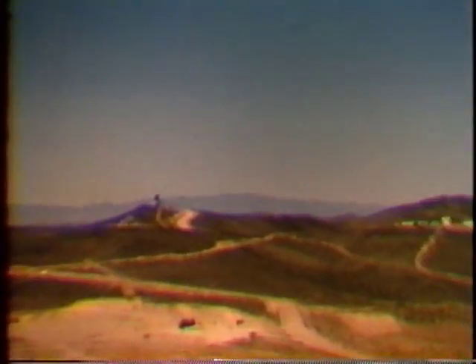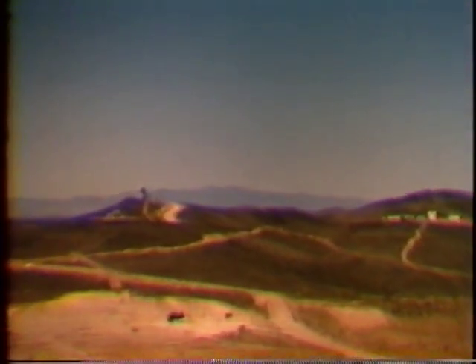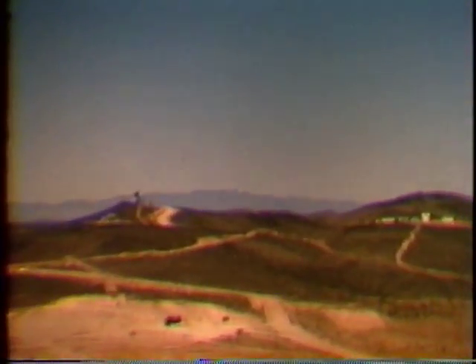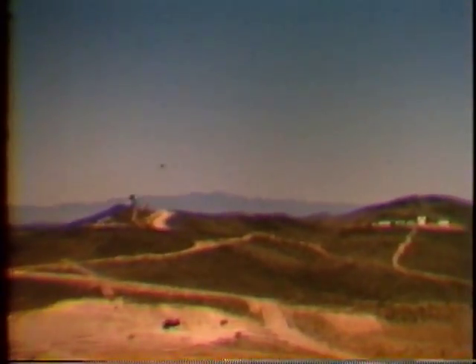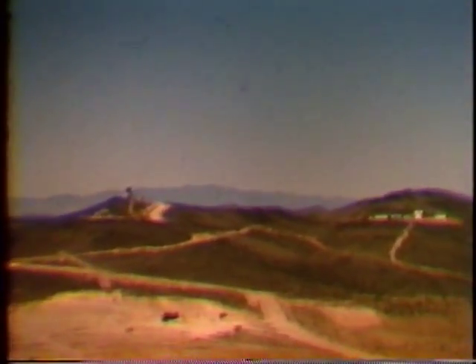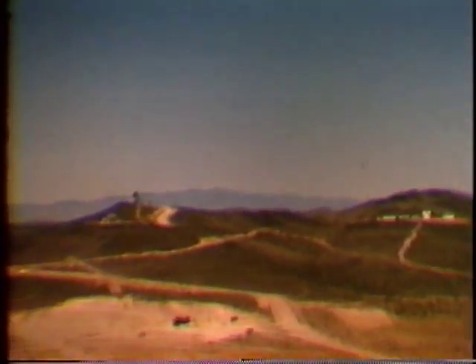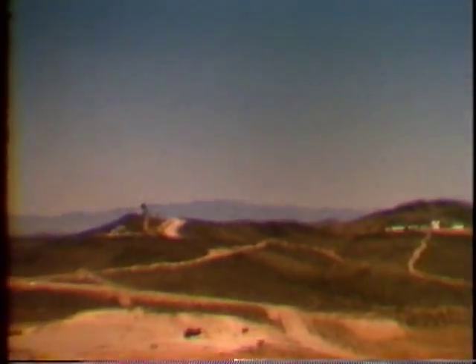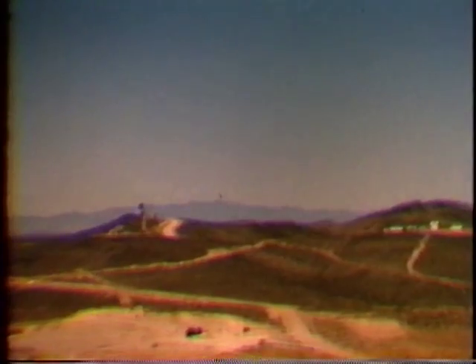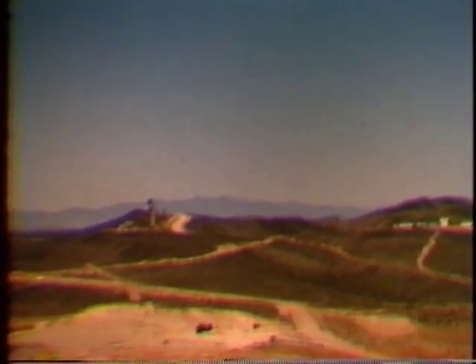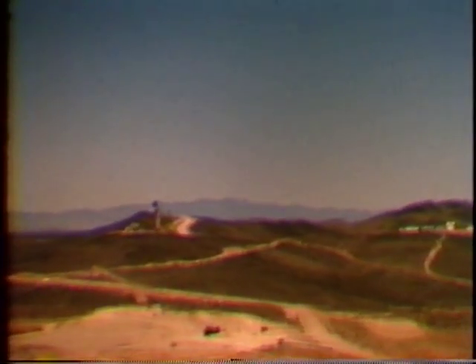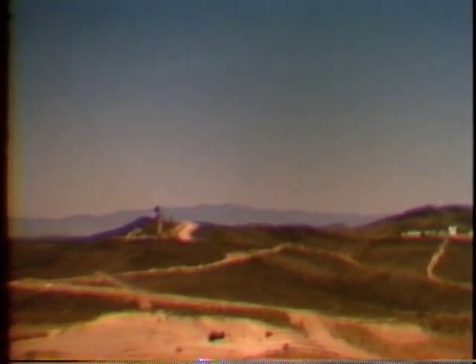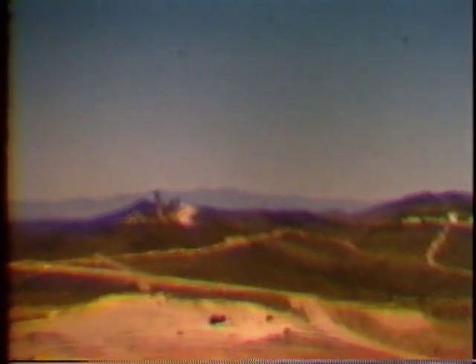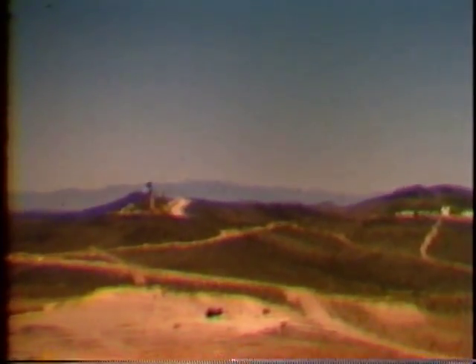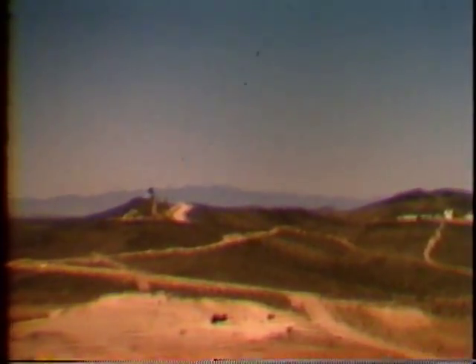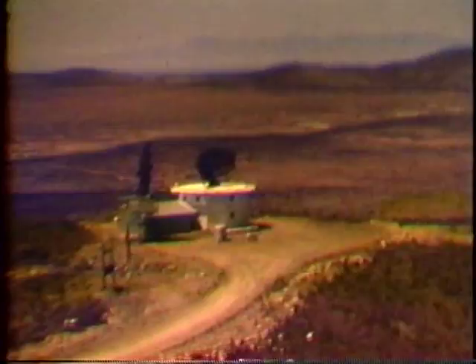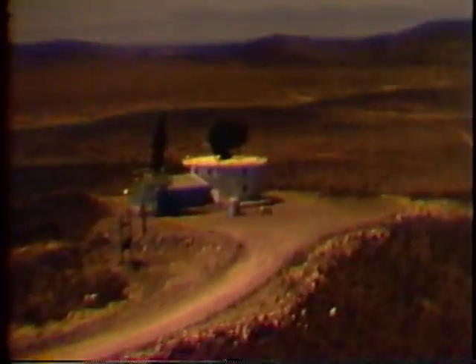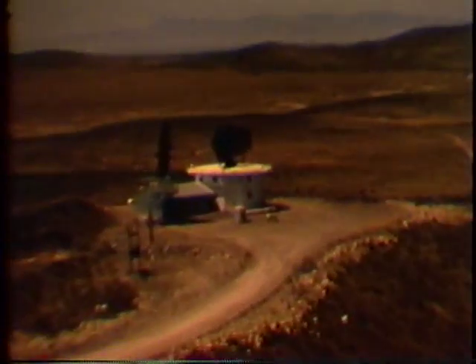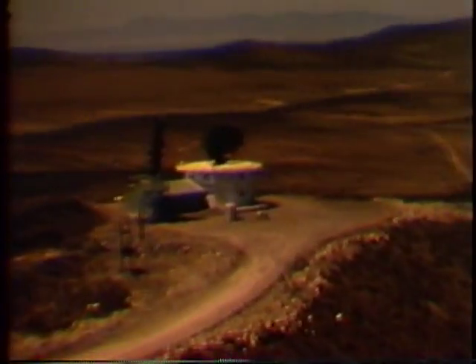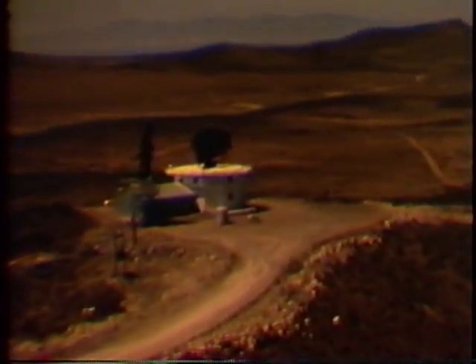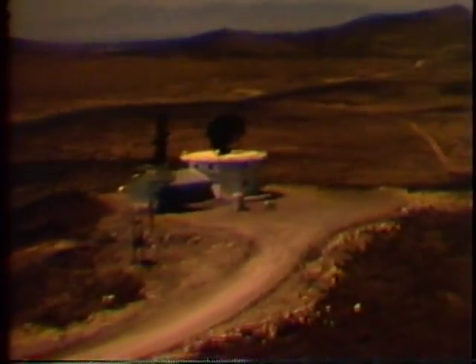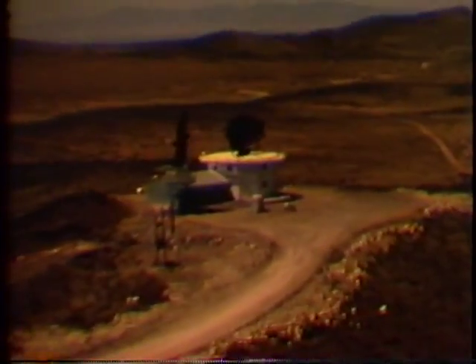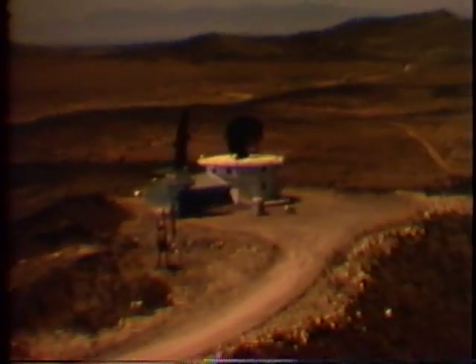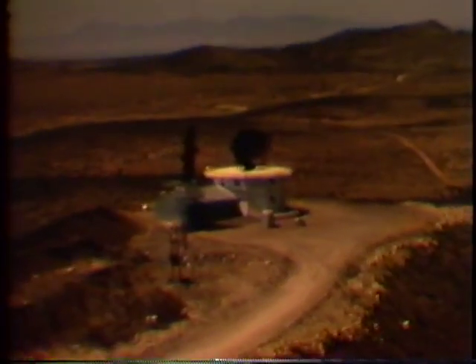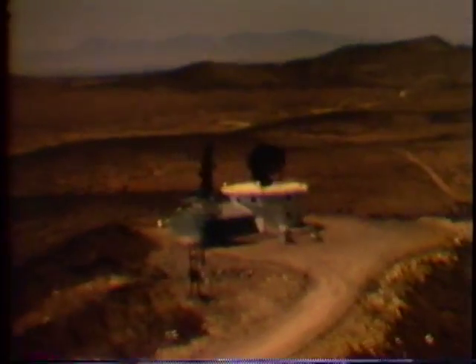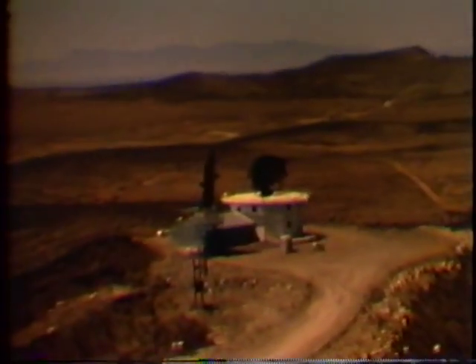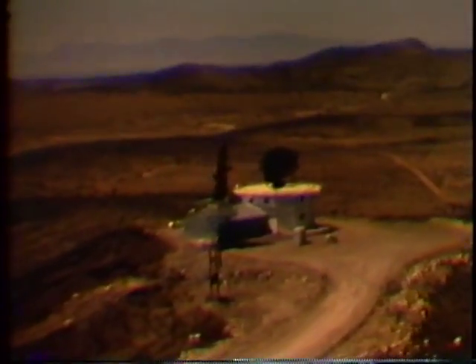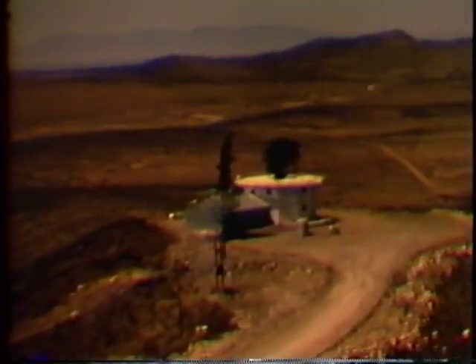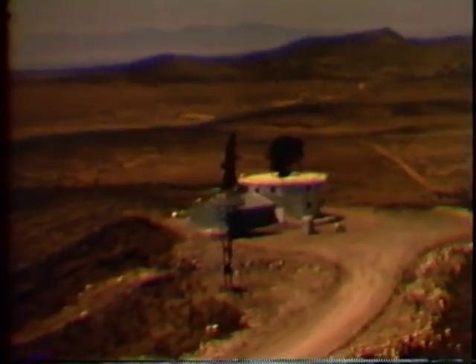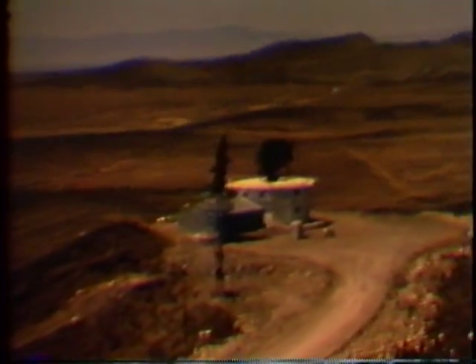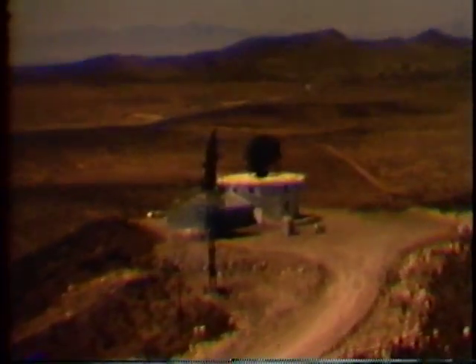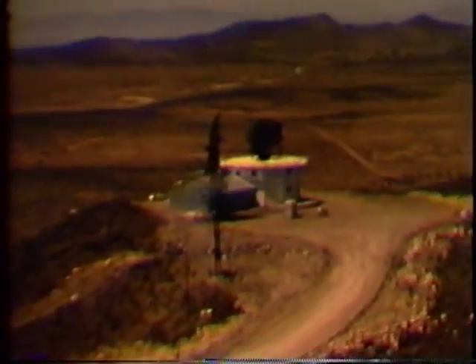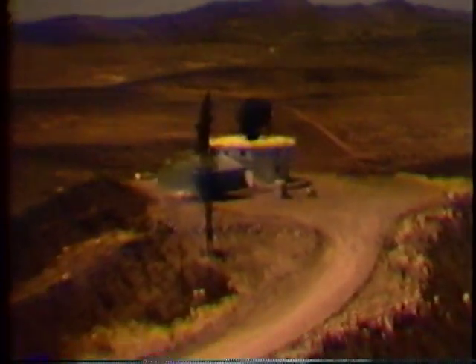This is the search site surveillance radar station, part of the system which keeps aircraft clear of the range during missile firings.